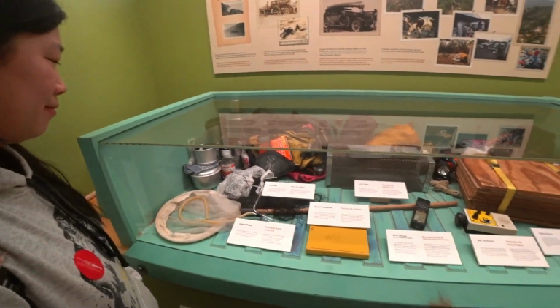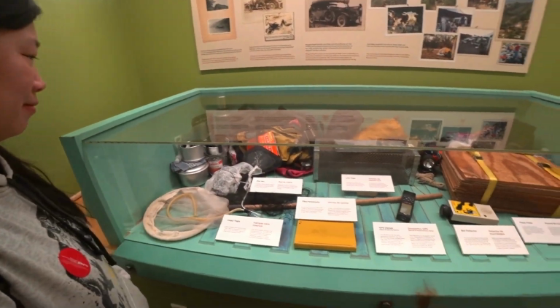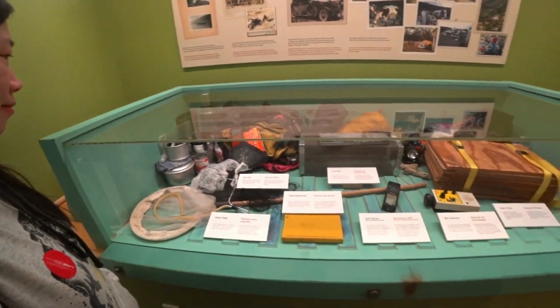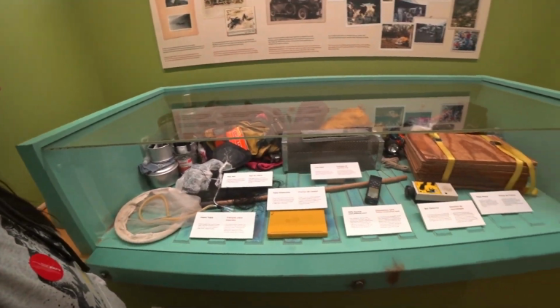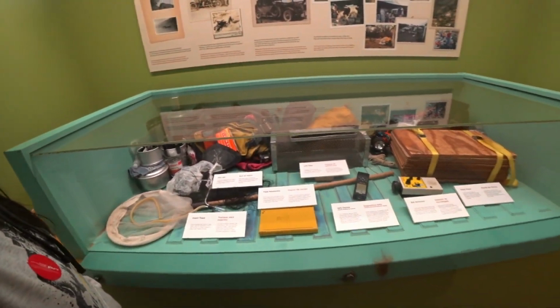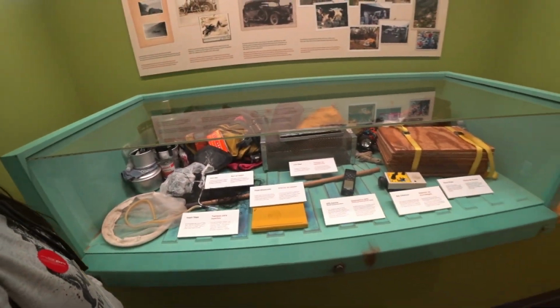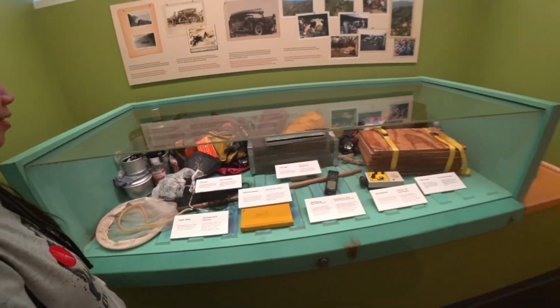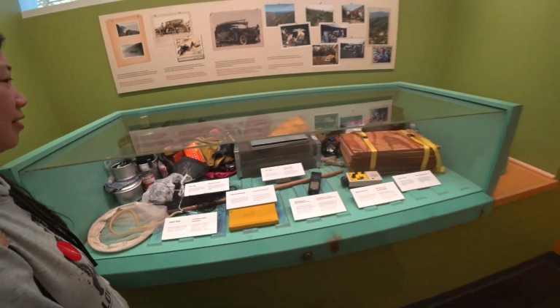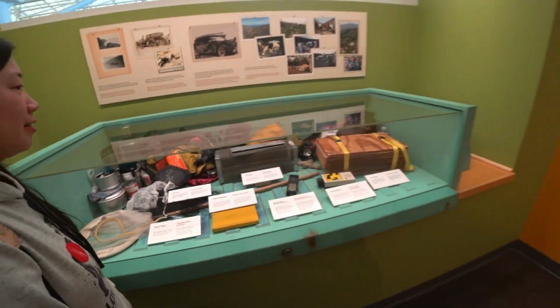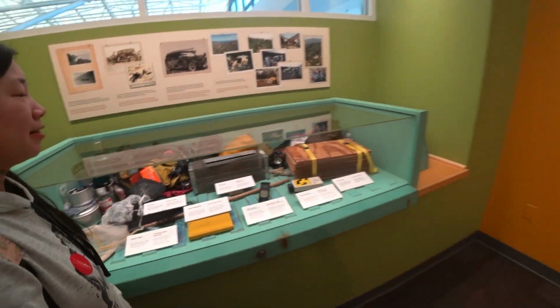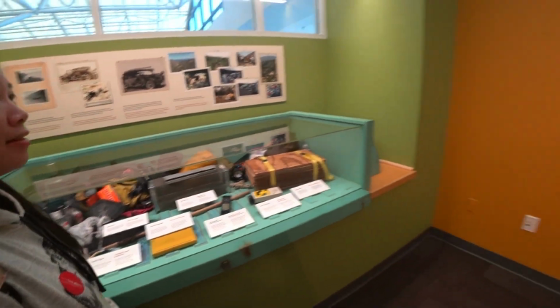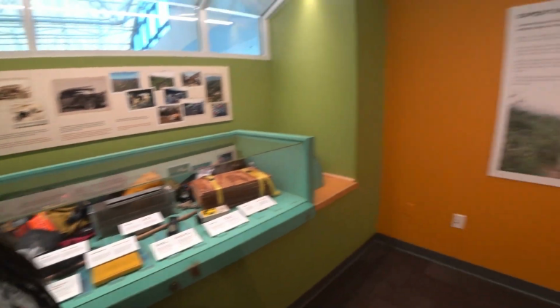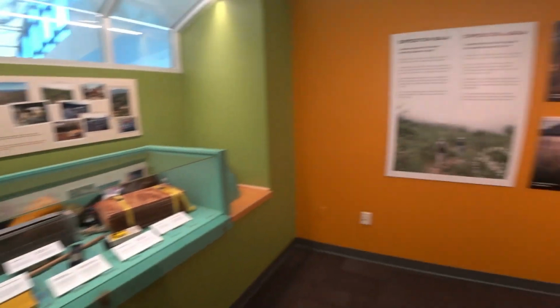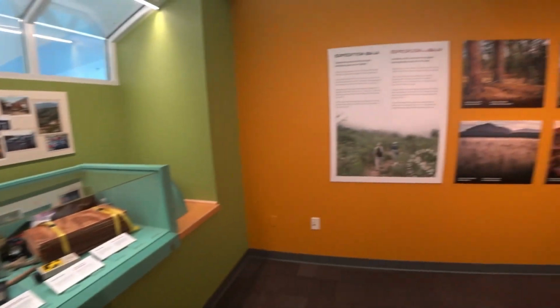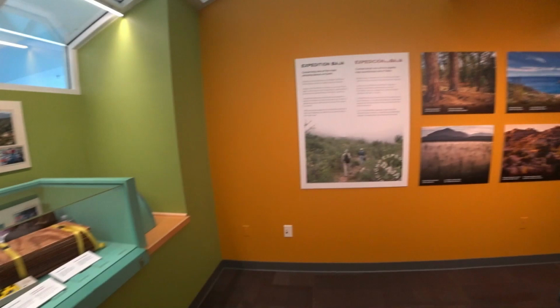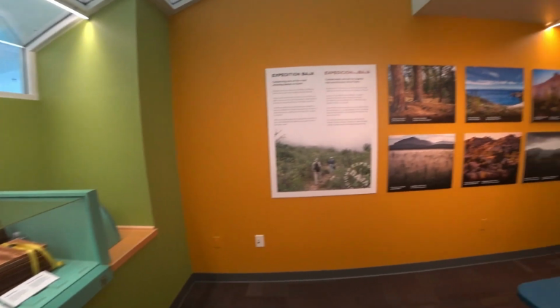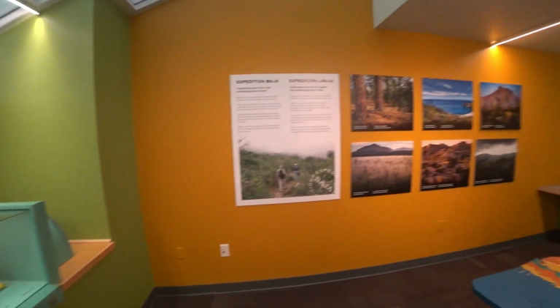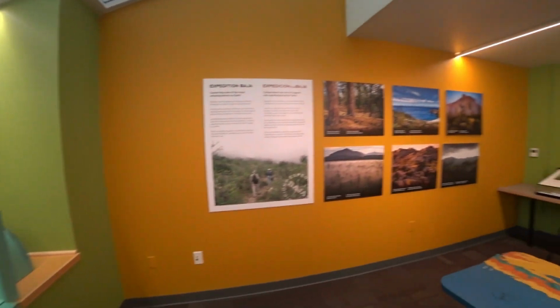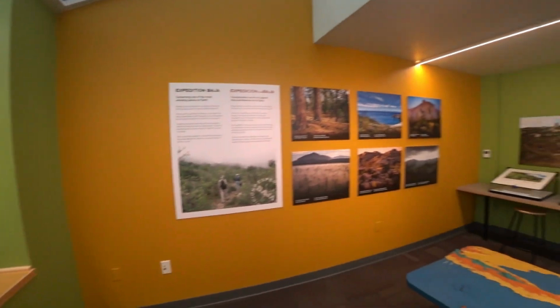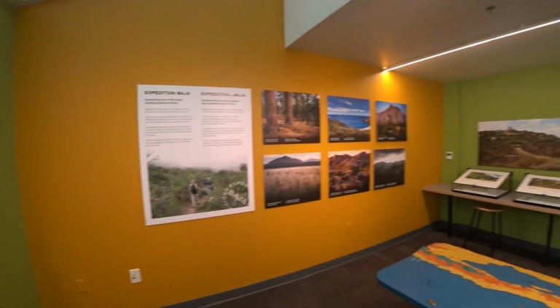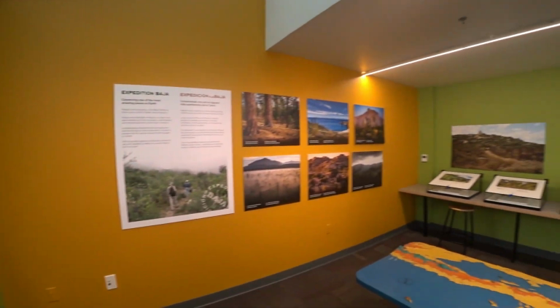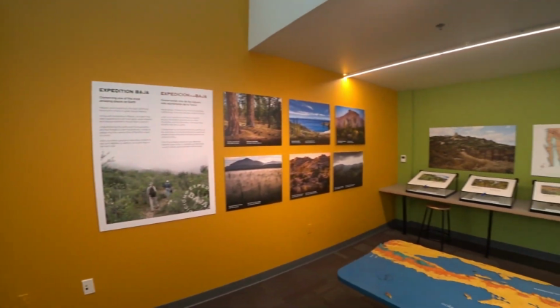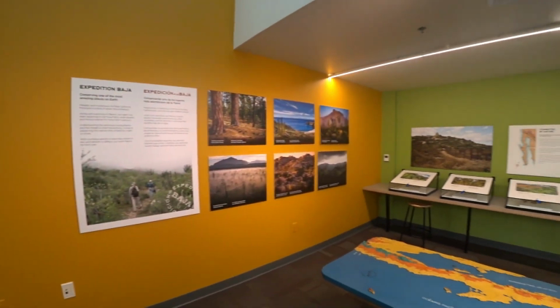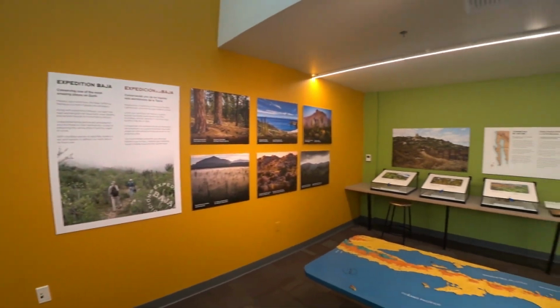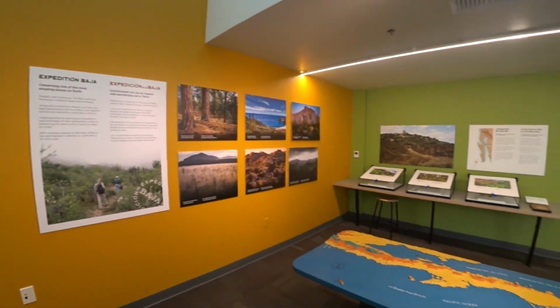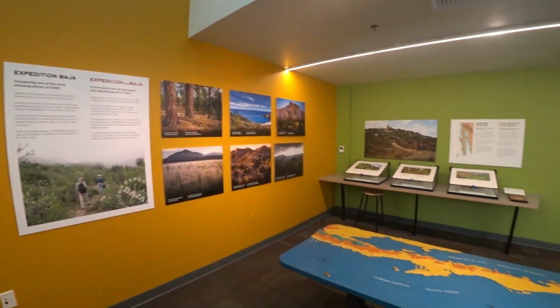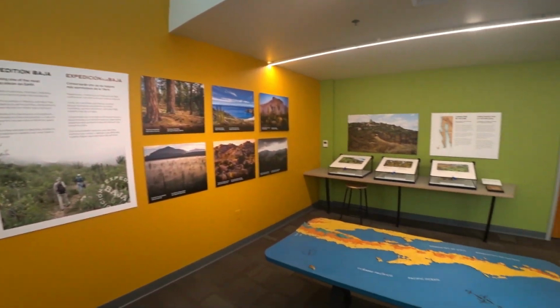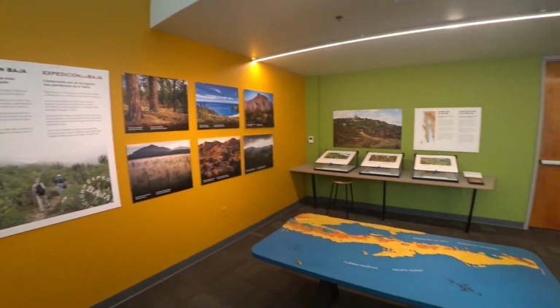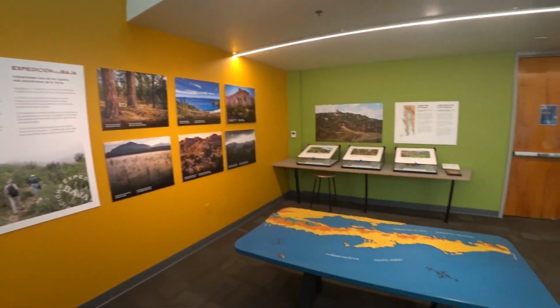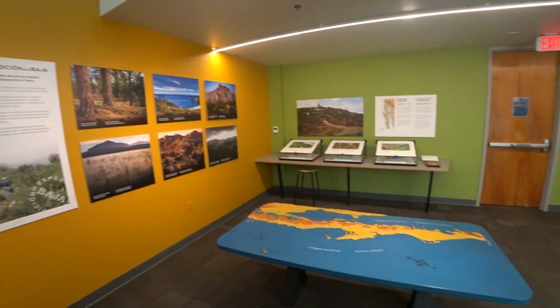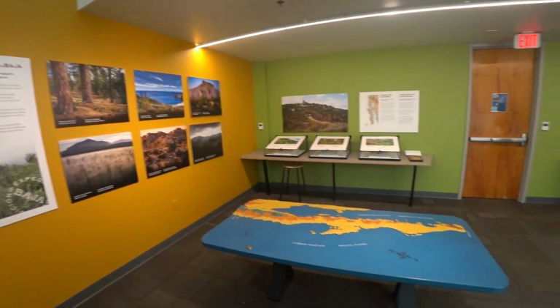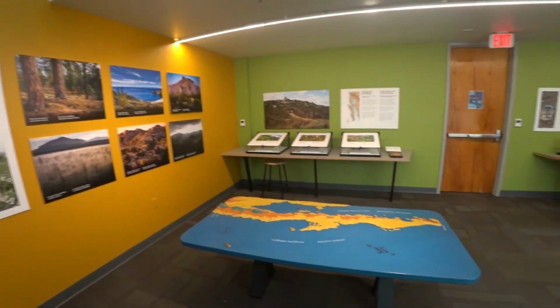Look at the screen! Mexico, right? Oh, look at the screen.